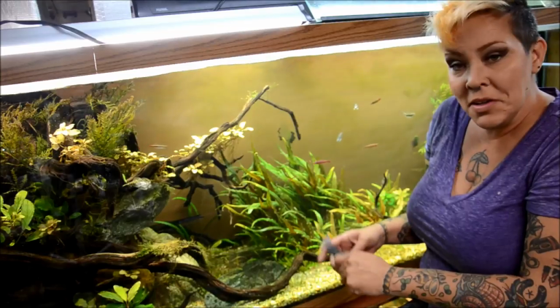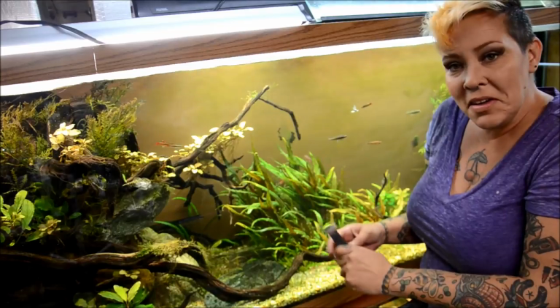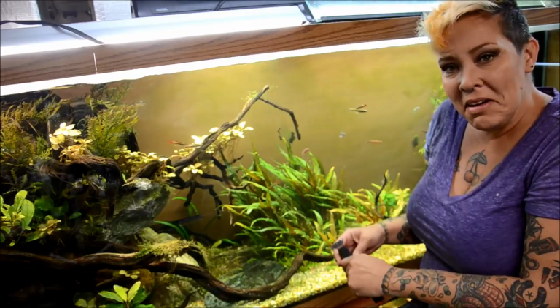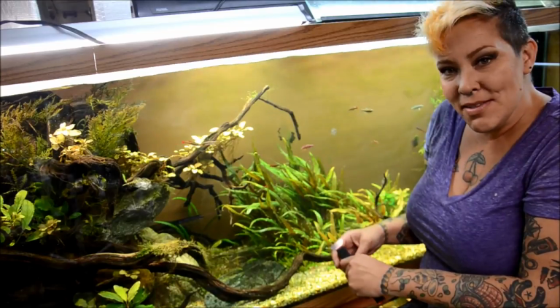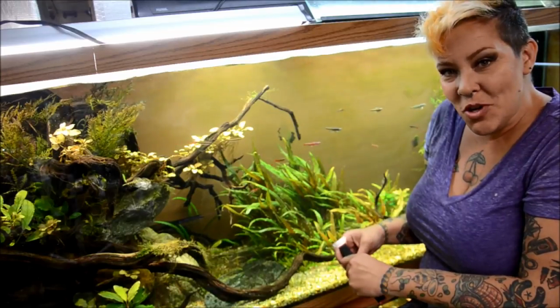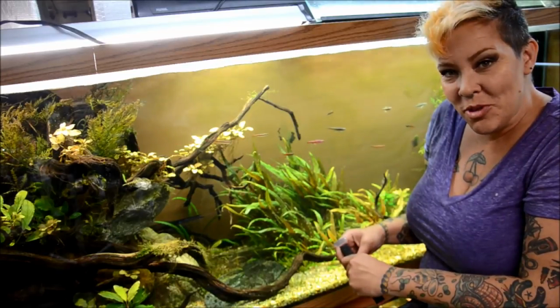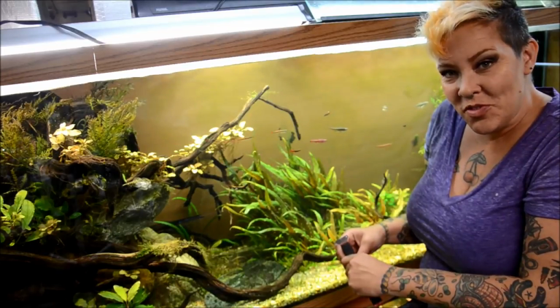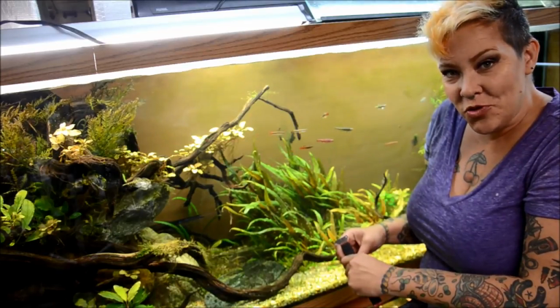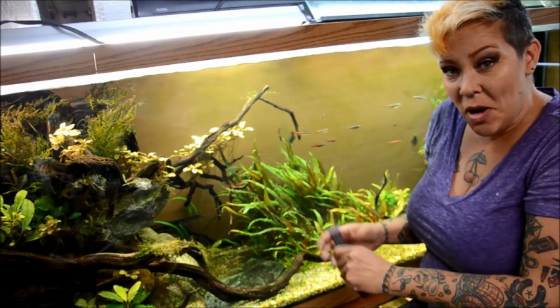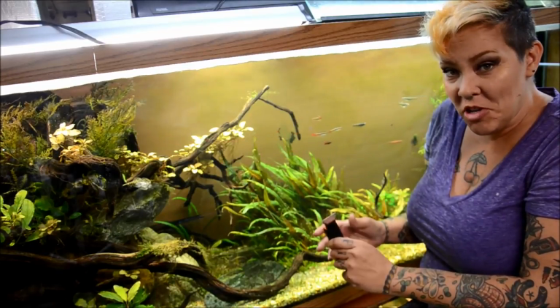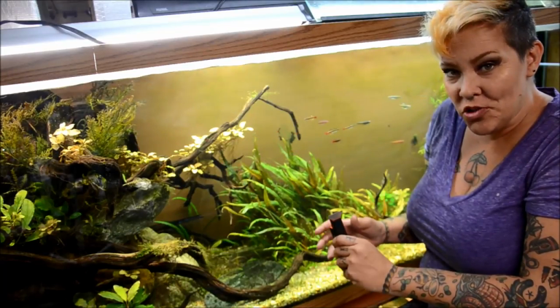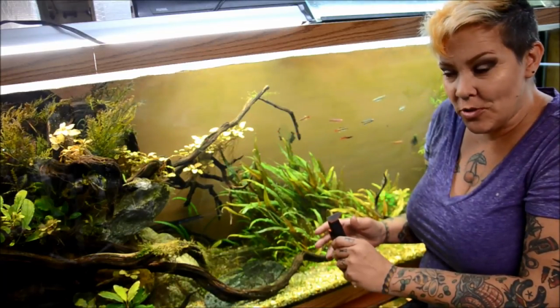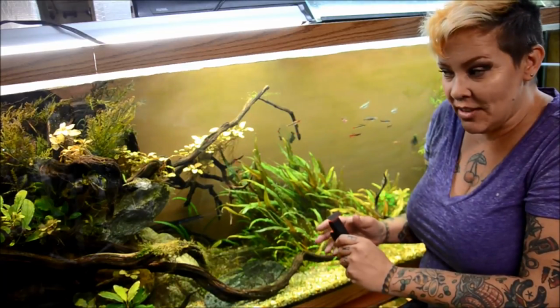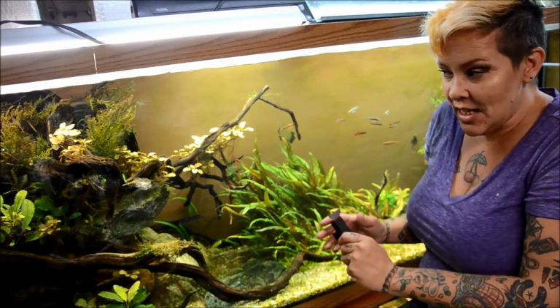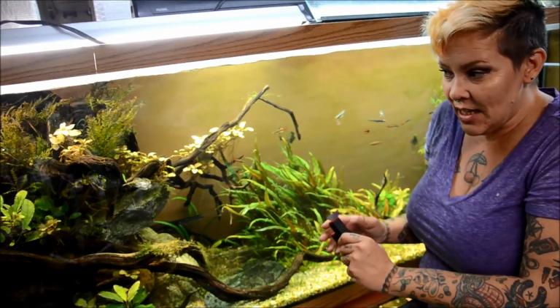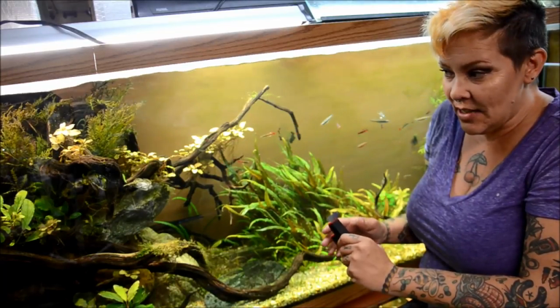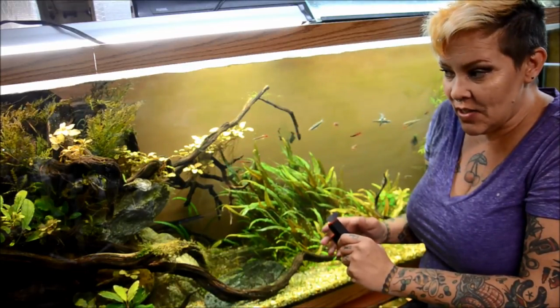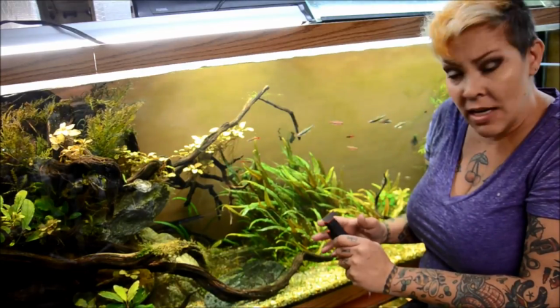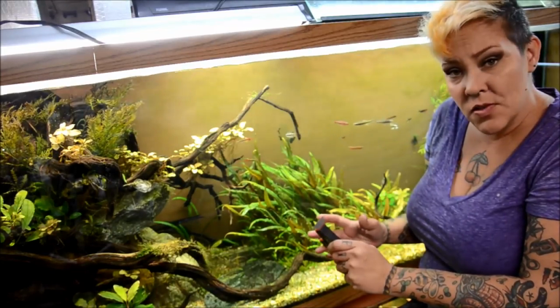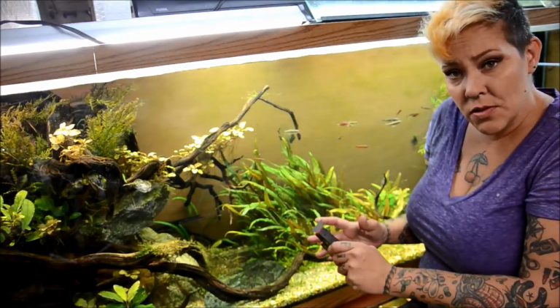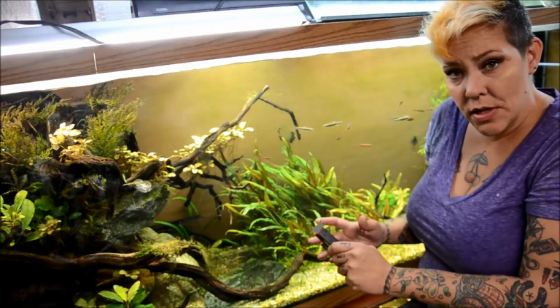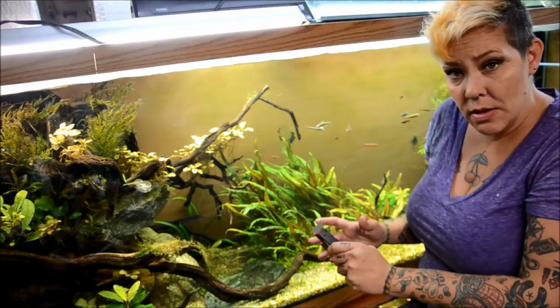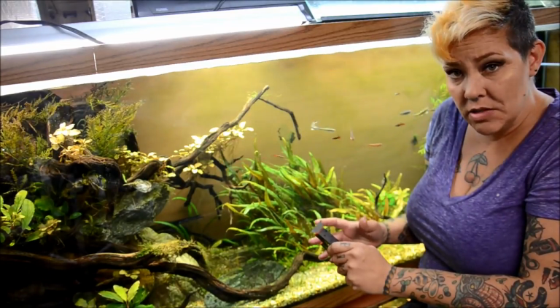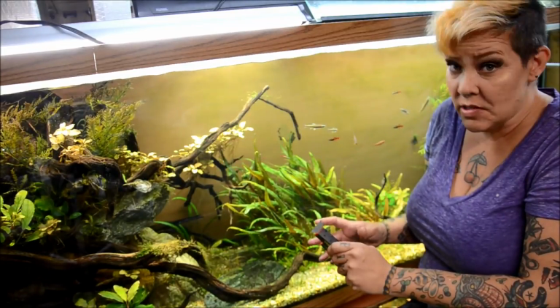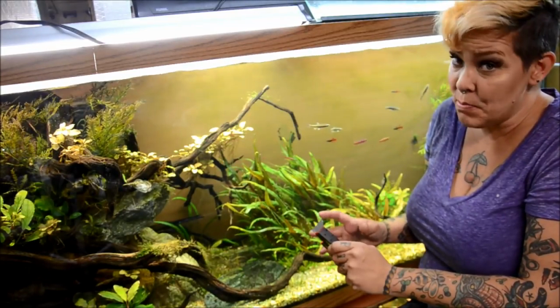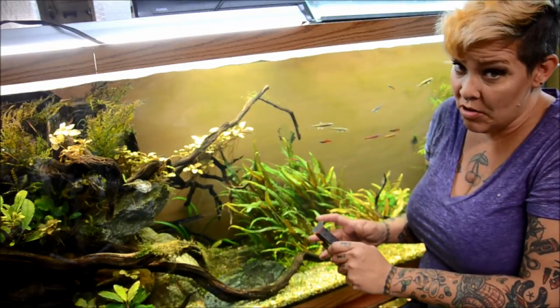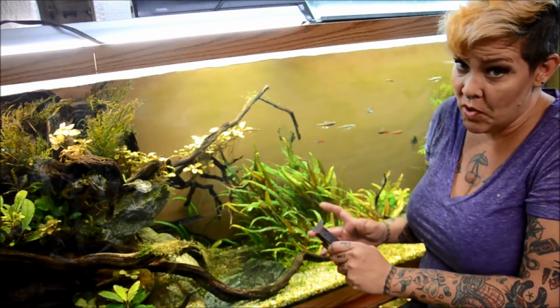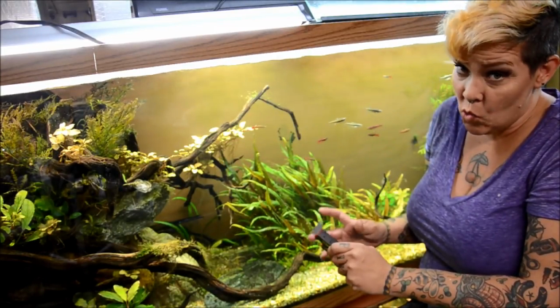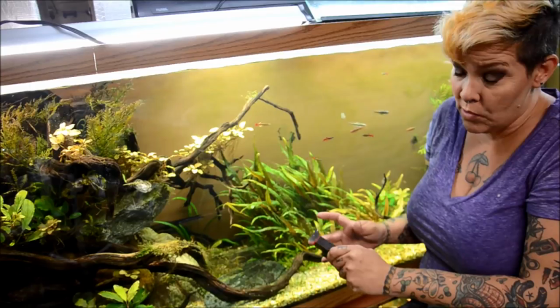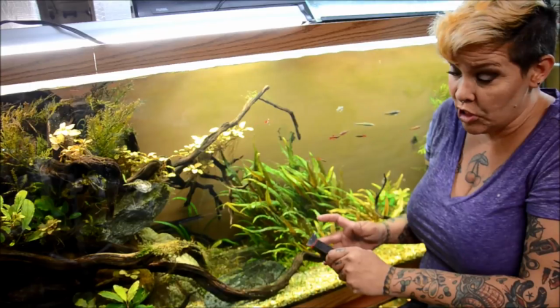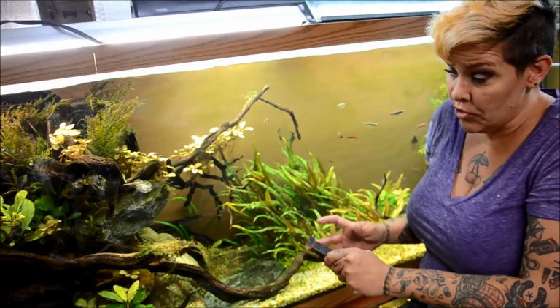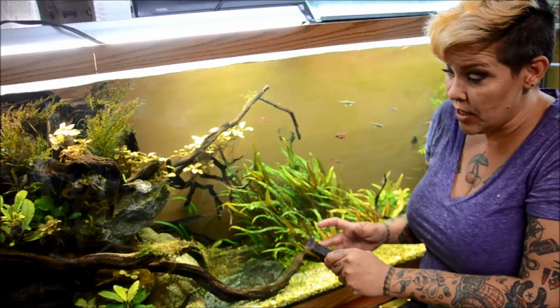Hey guys and welcome to the Fish Room. I'm Rachel O'Leary and today is Thursday, which means it's Marathon Water Change Day.